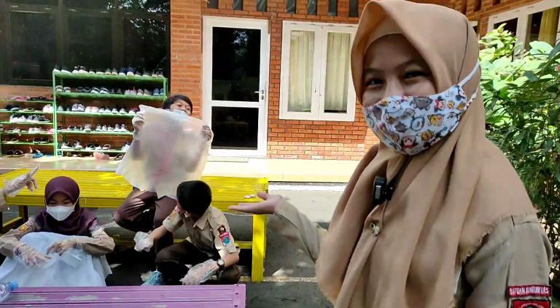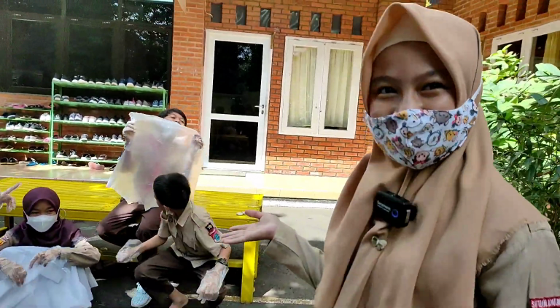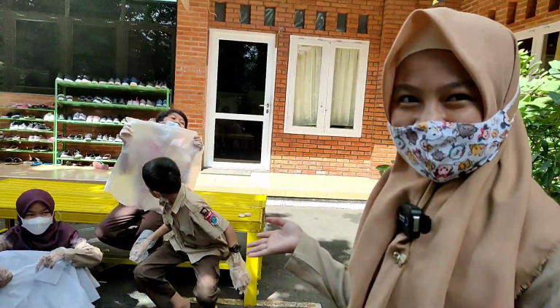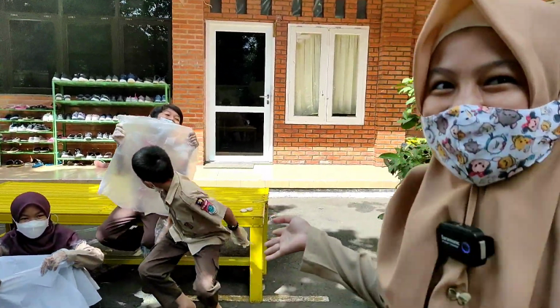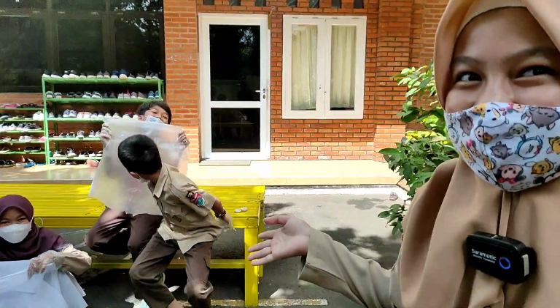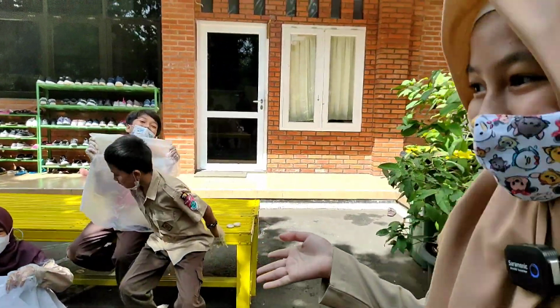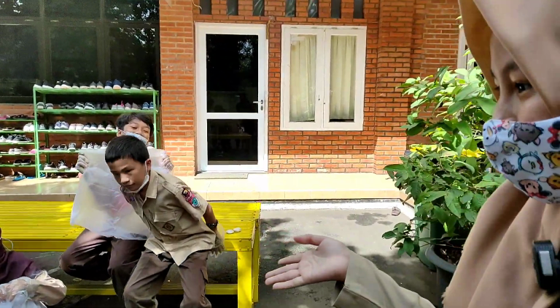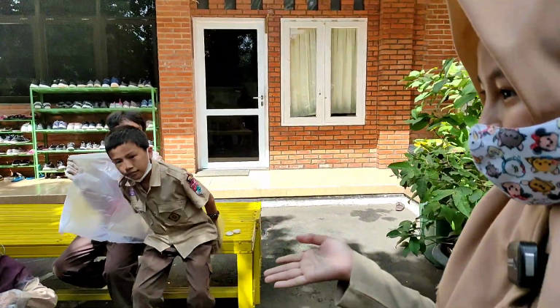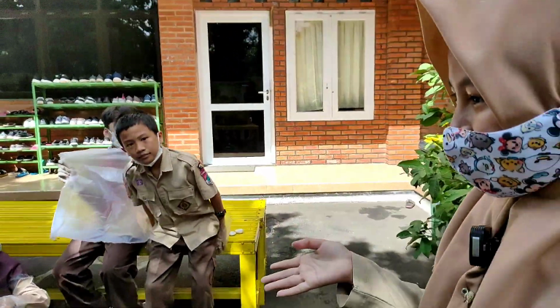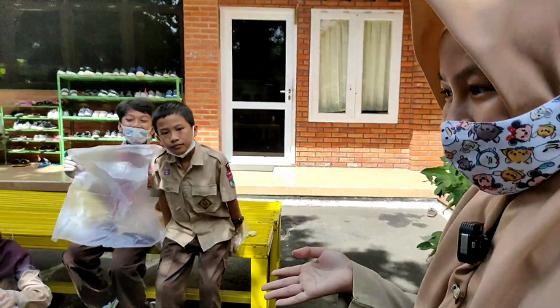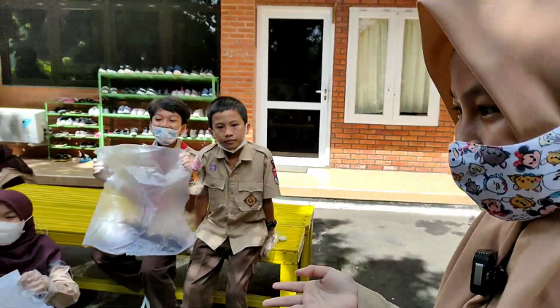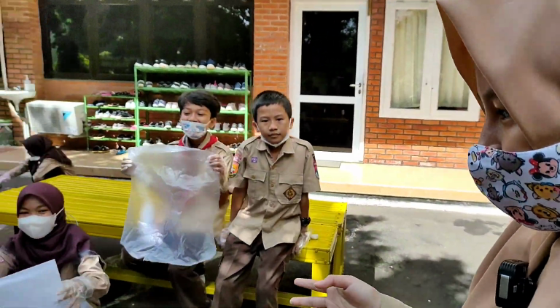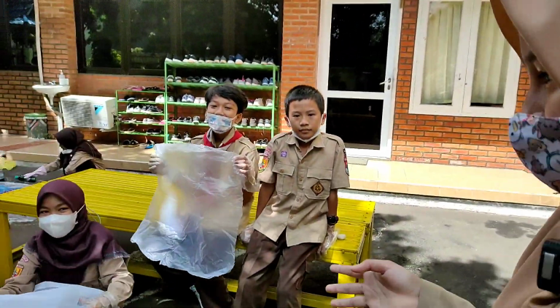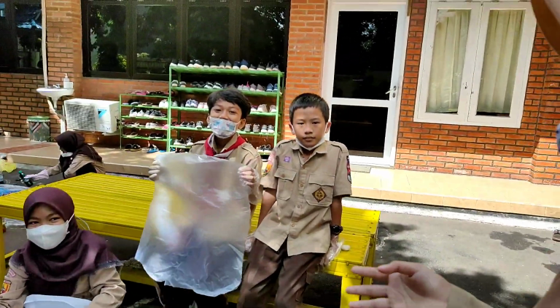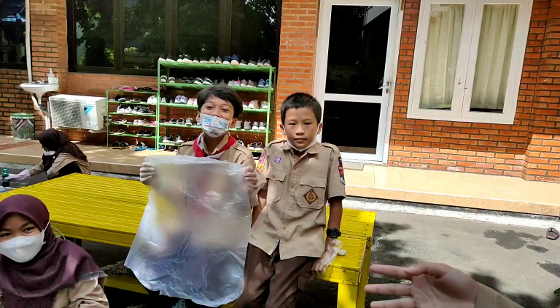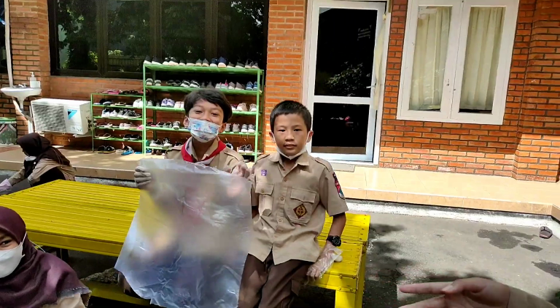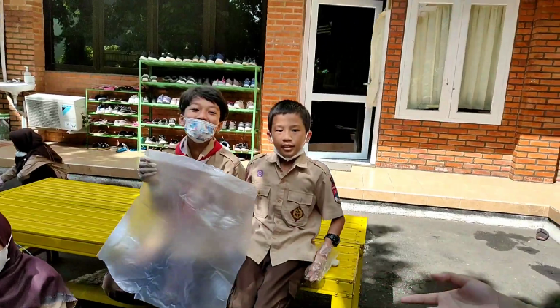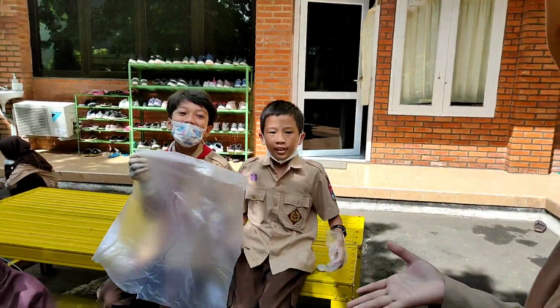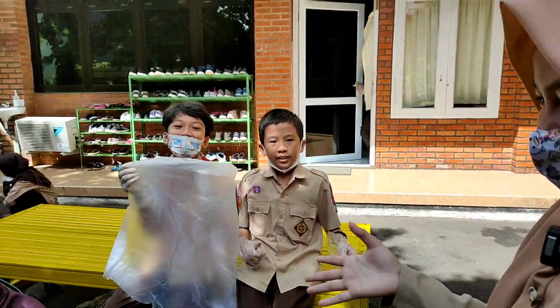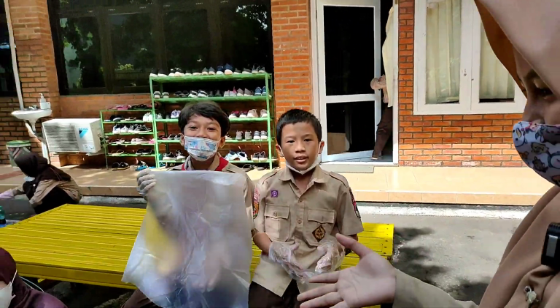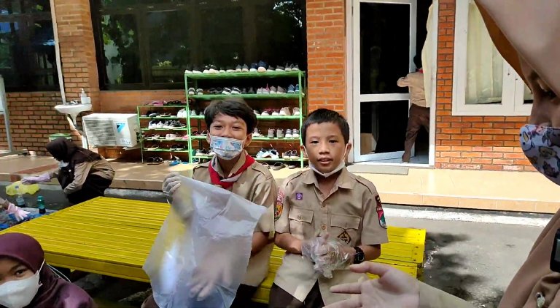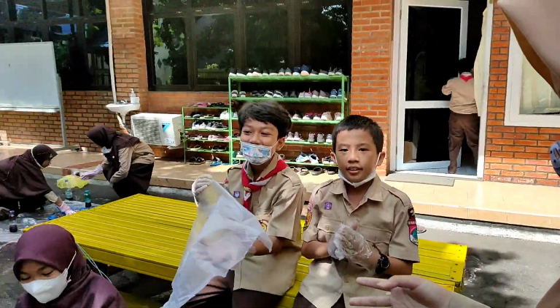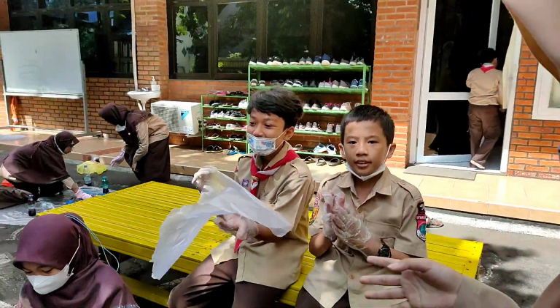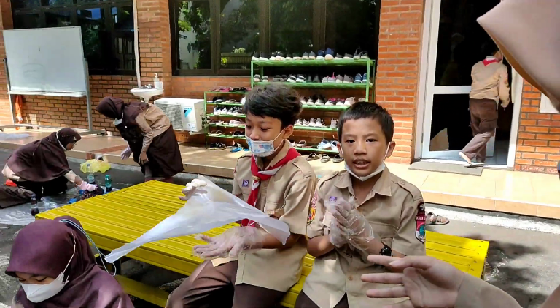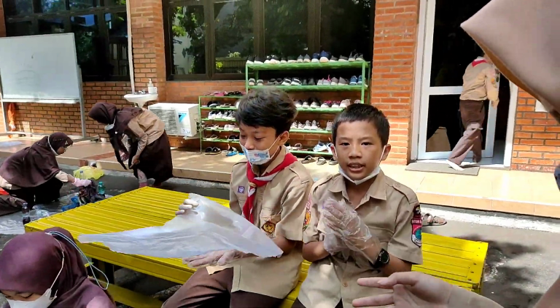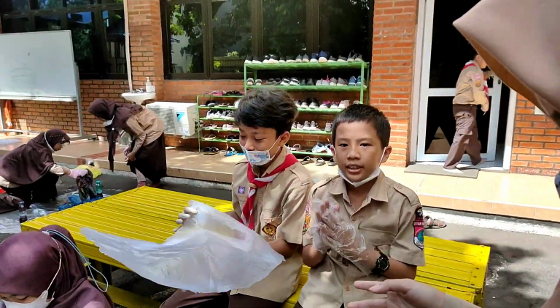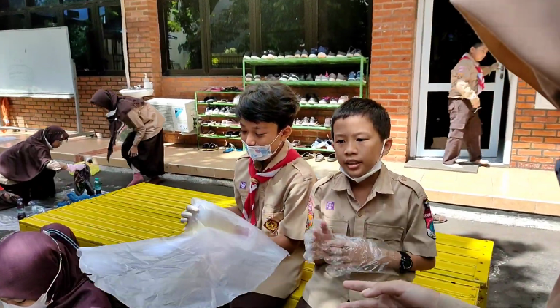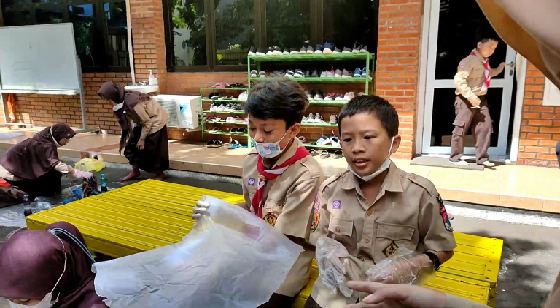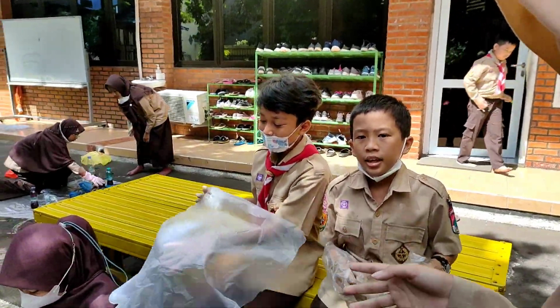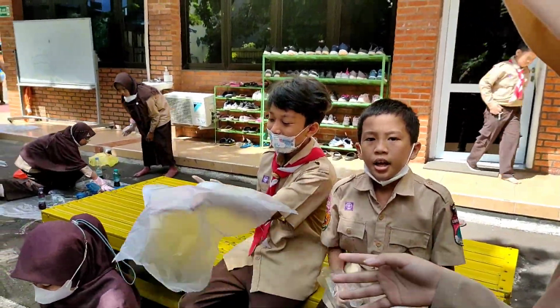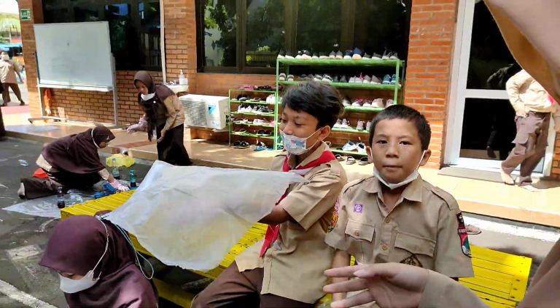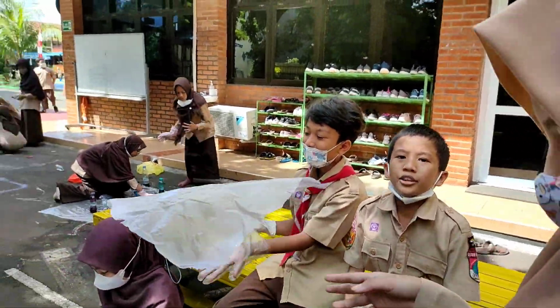Kita lihat teman-teman kegiatannya, bisa dijelasin nggak Nika, ini mereka sedang apa? (Let's look at the friends' activity — can you explain, Nika, what are they doing?)